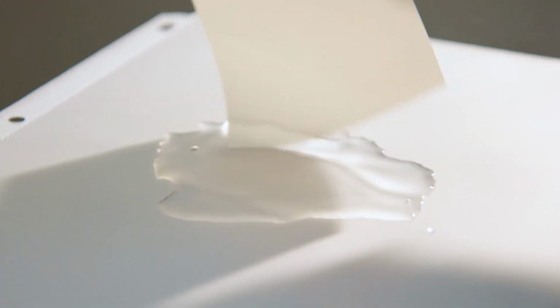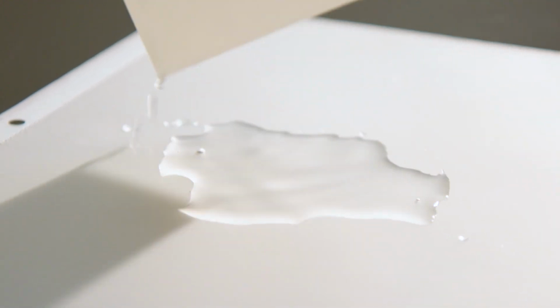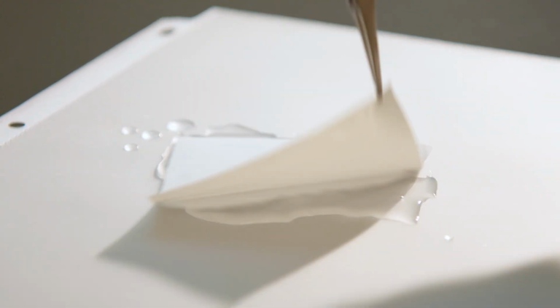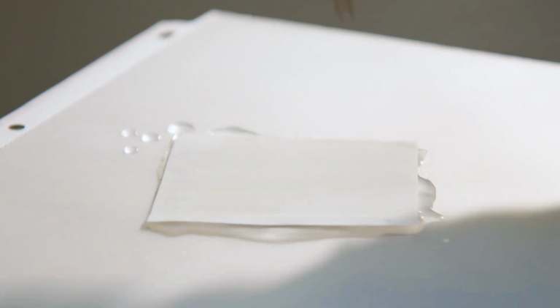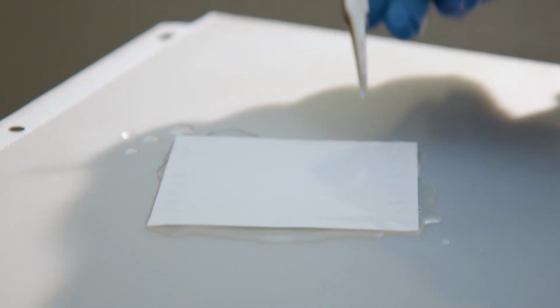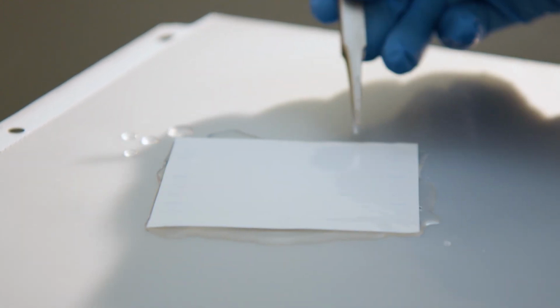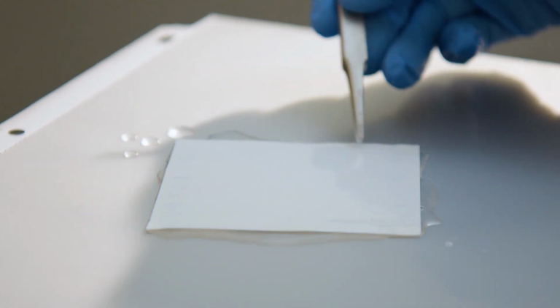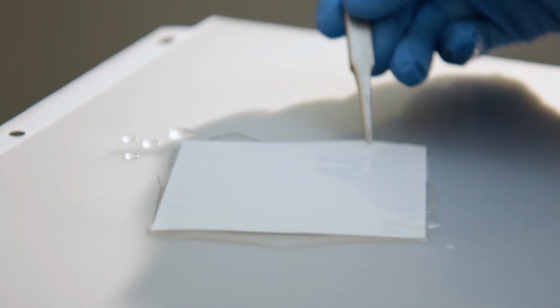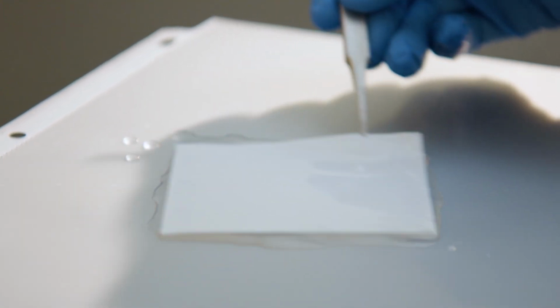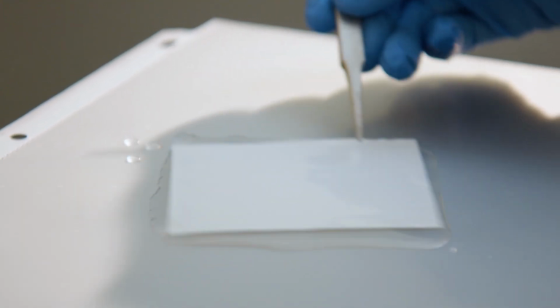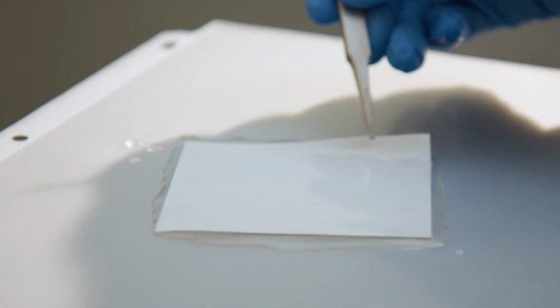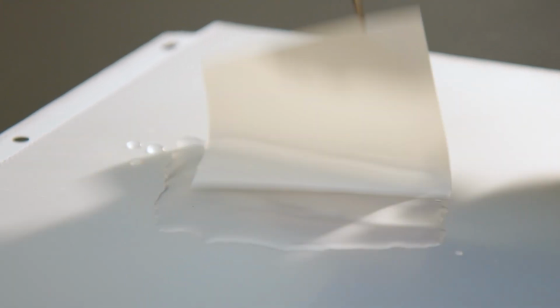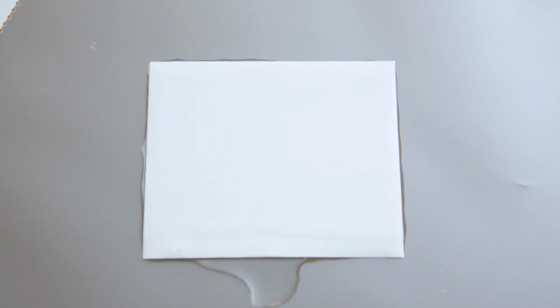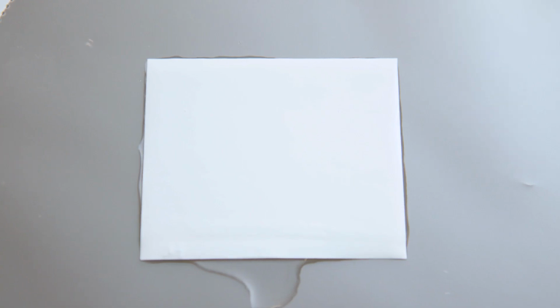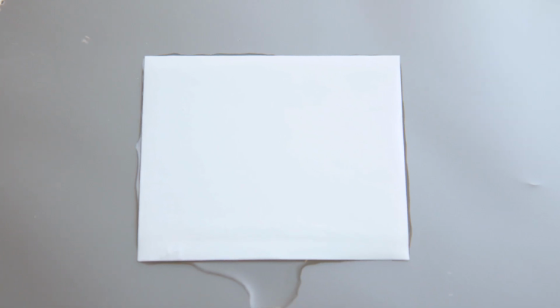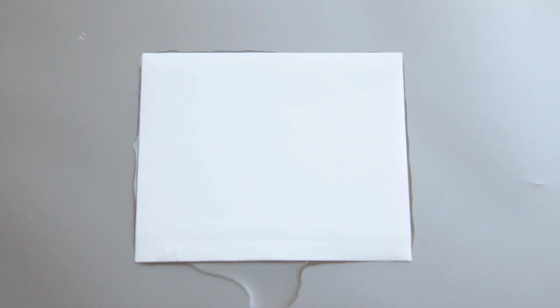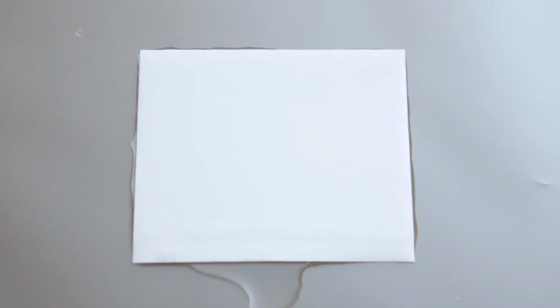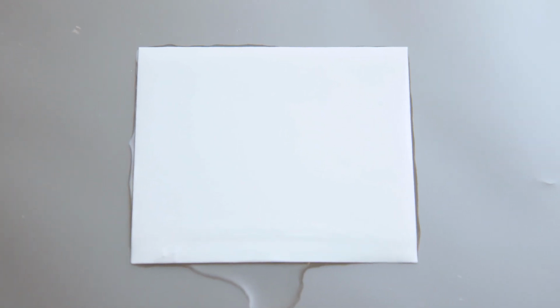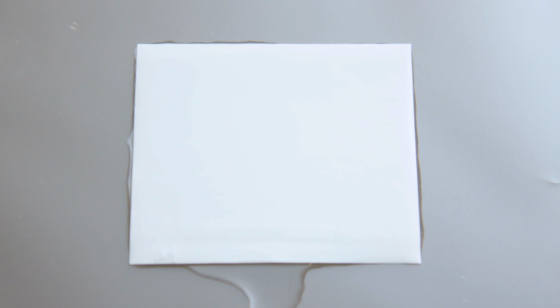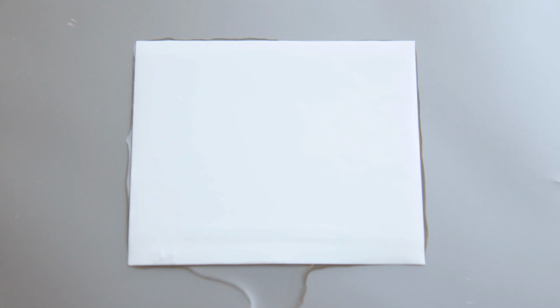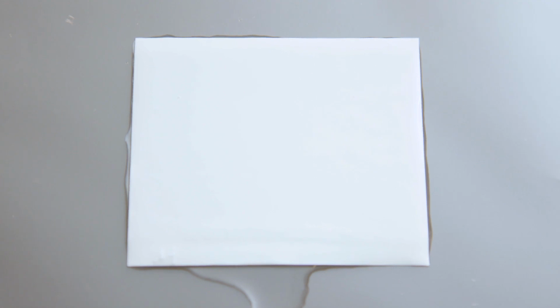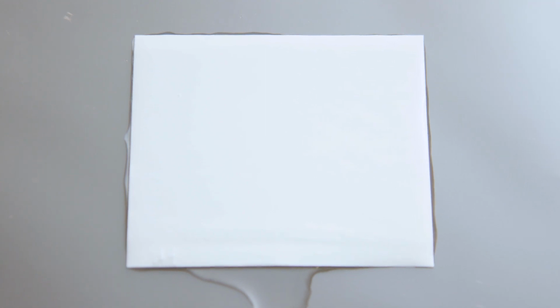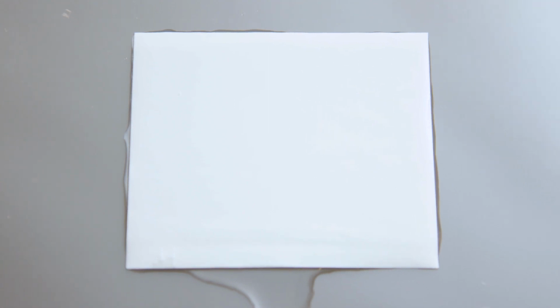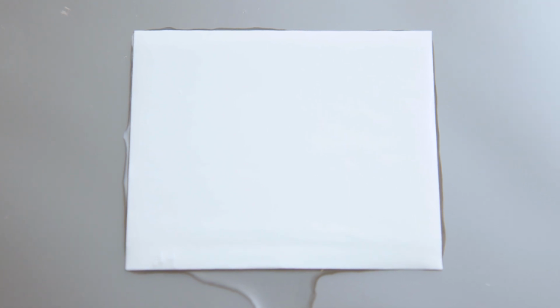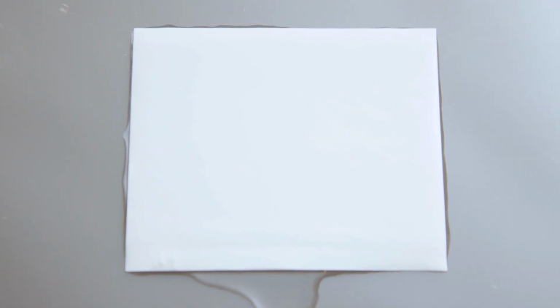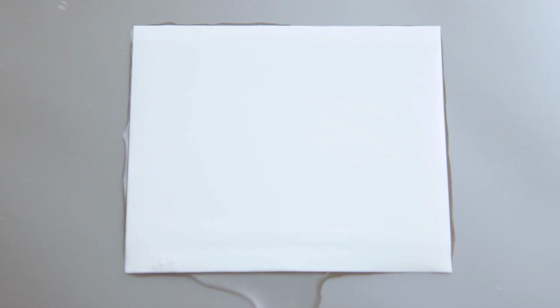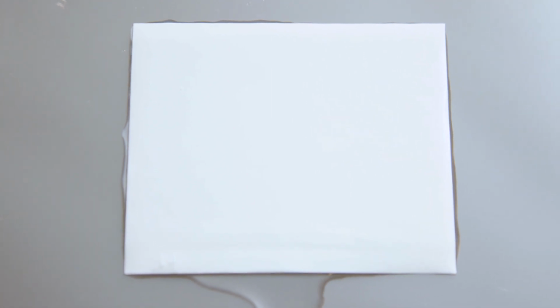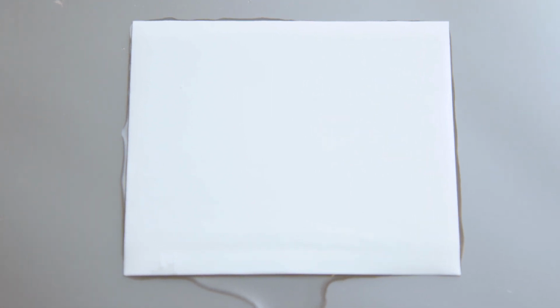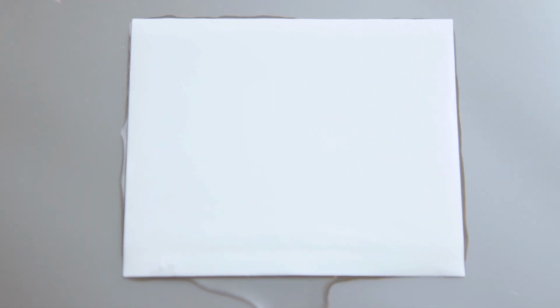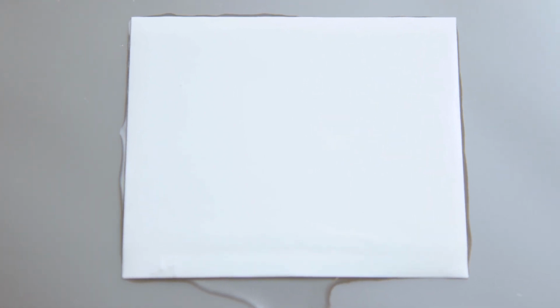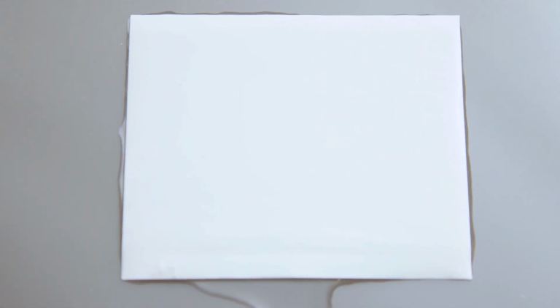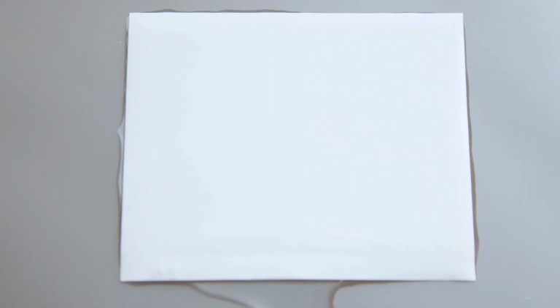Incubate for 5 minutes to ensure the substrate has enough time to uniformly coat the membrane and displace the wash buffer.